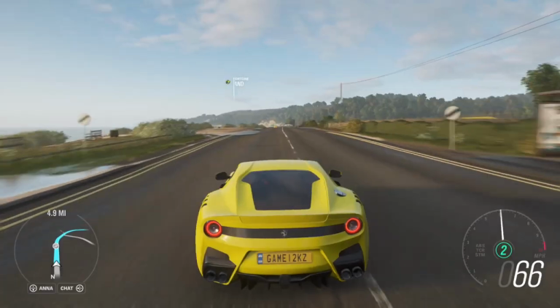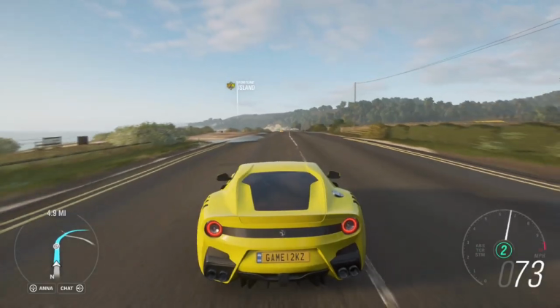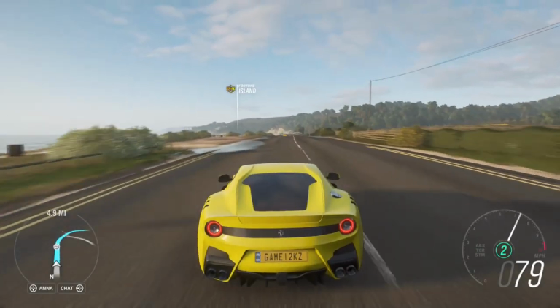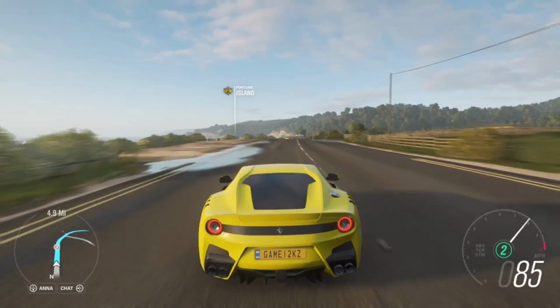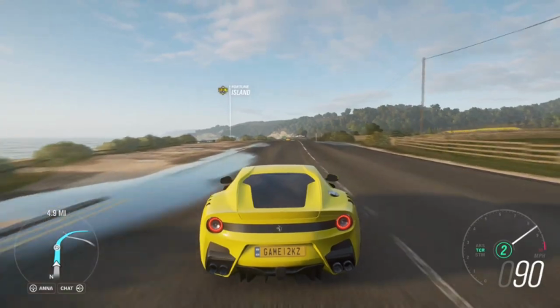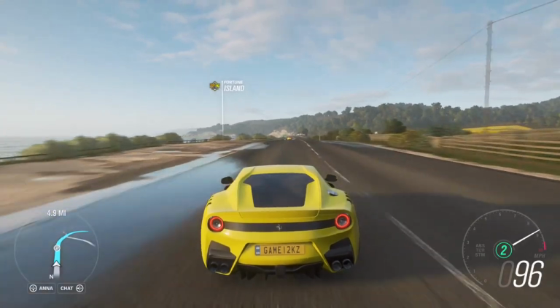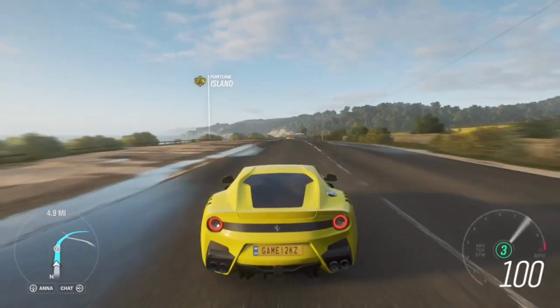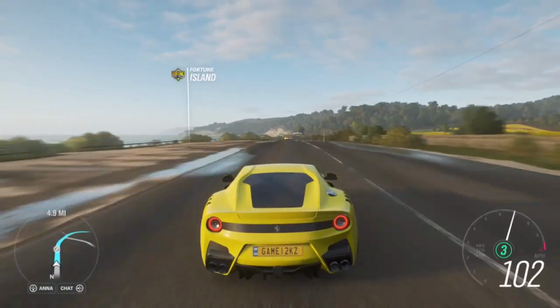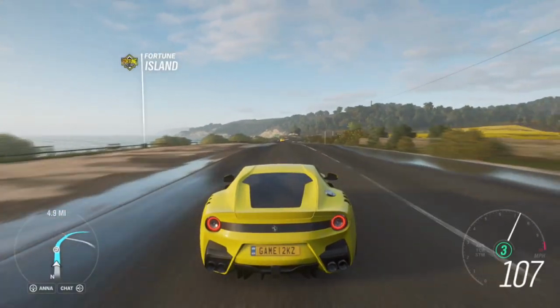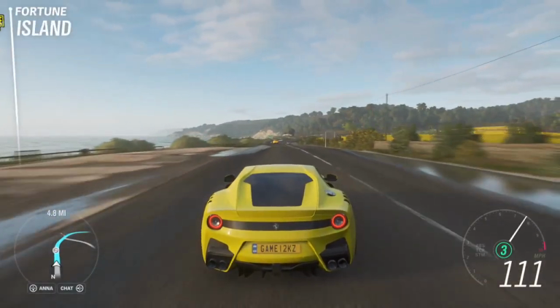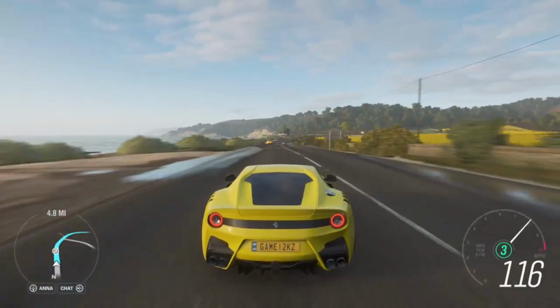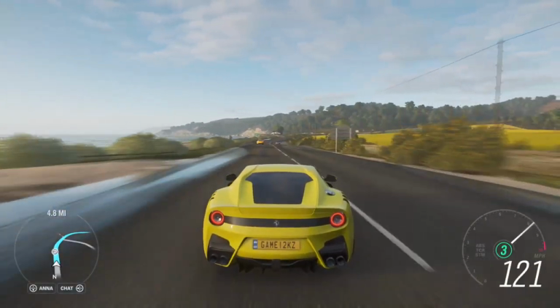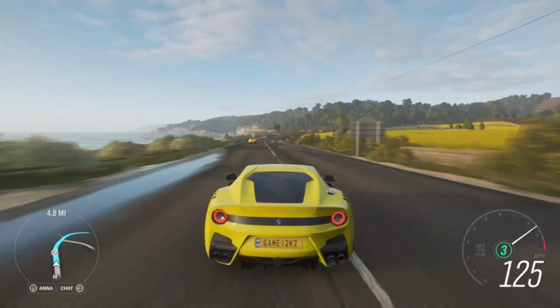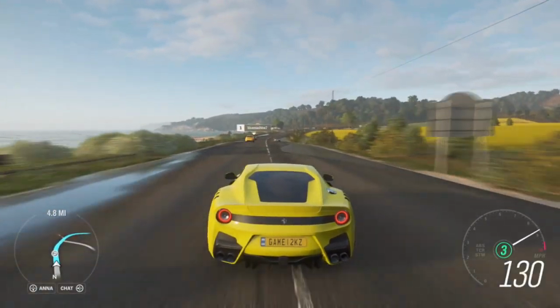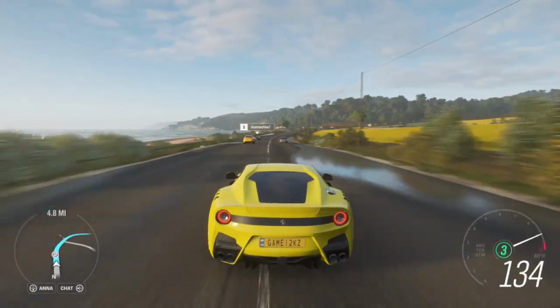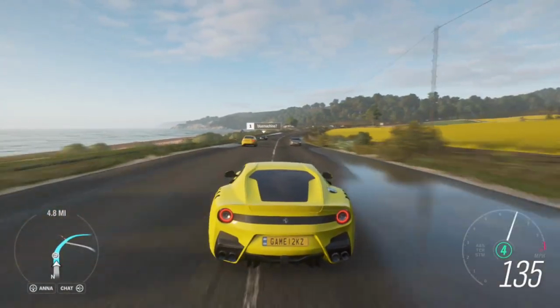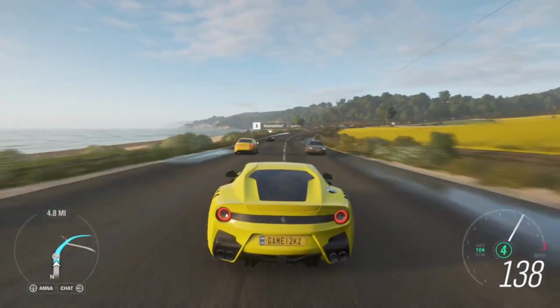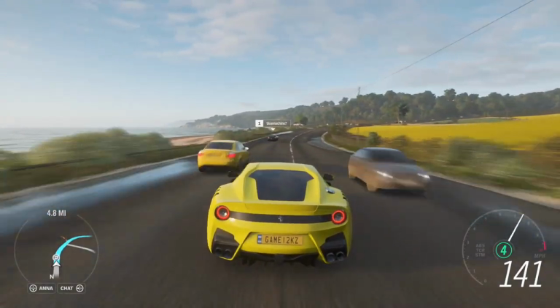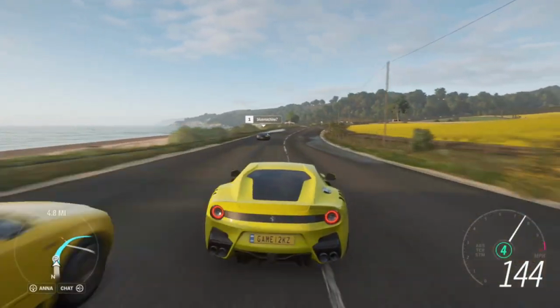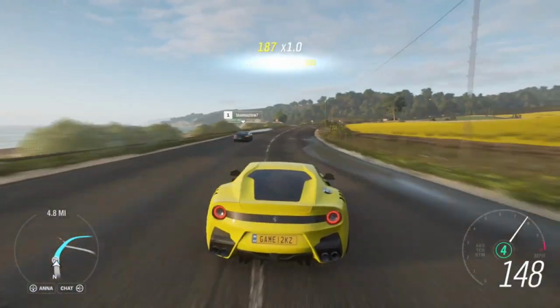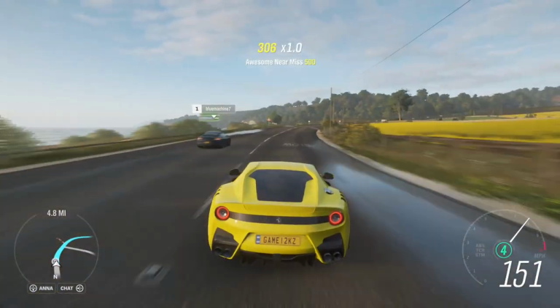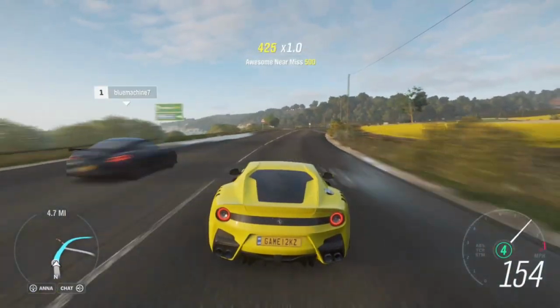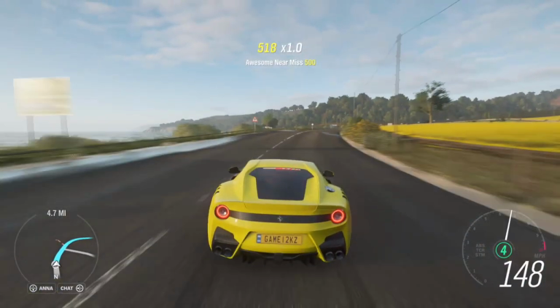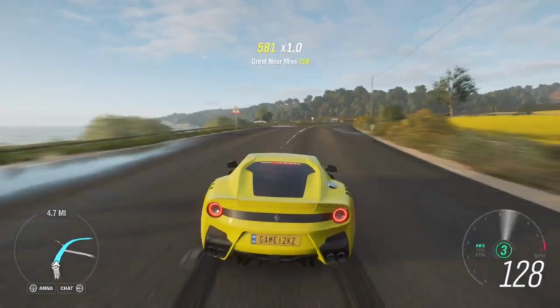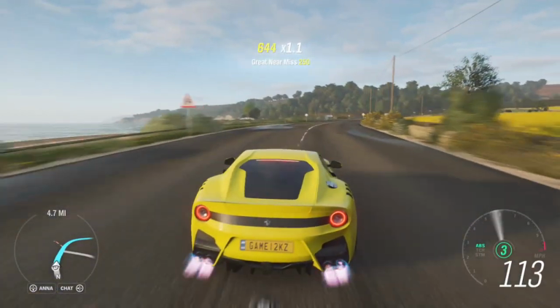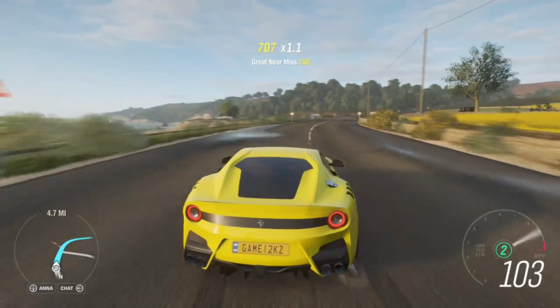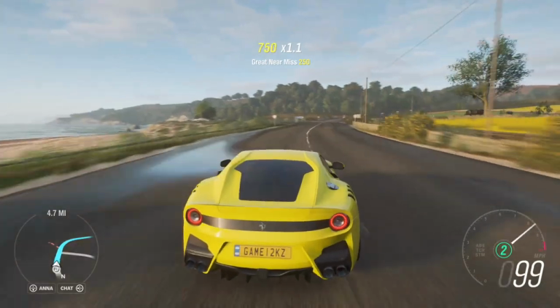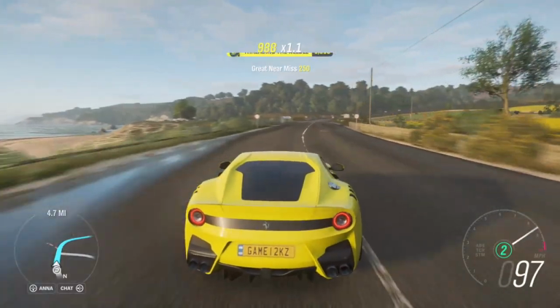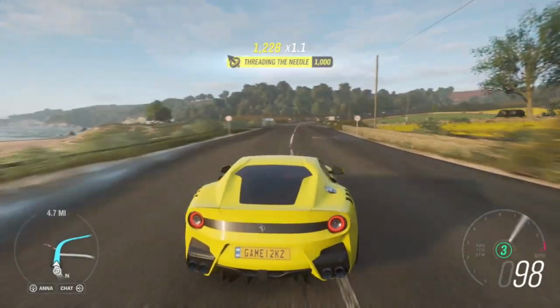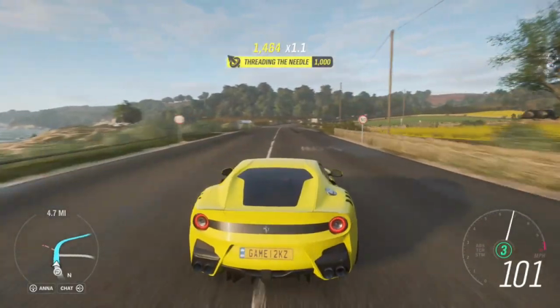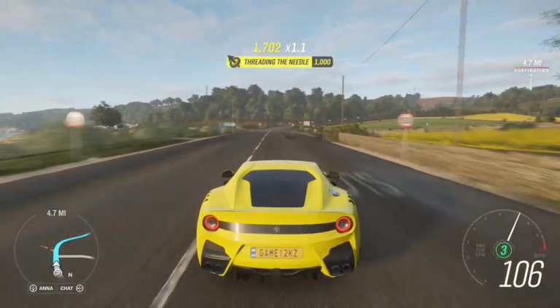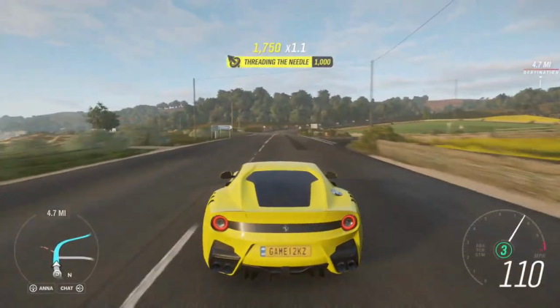Hey there guys, what's up? GameNumber12KZ here, back with another video today, and welcome back to Forza Horizon 4.